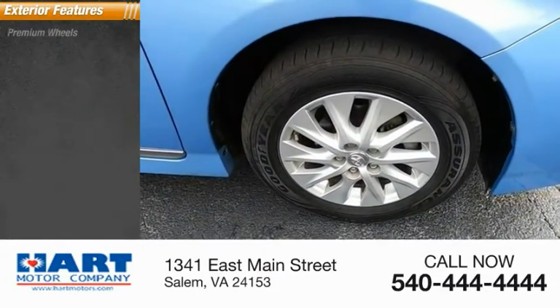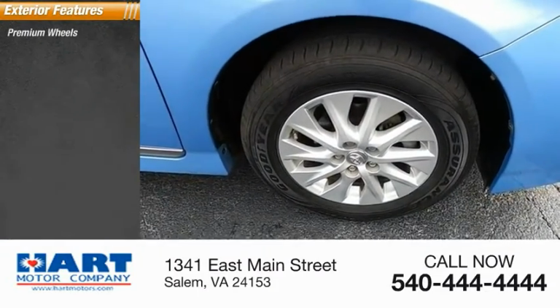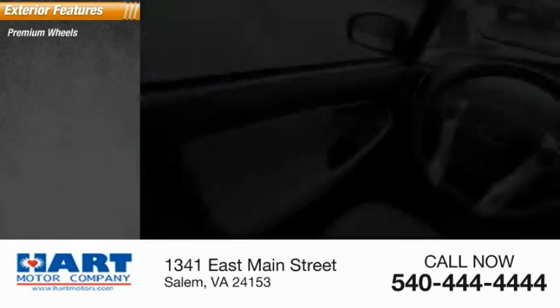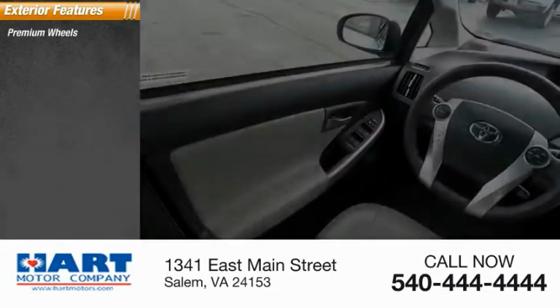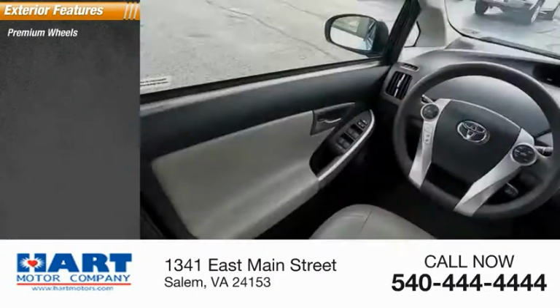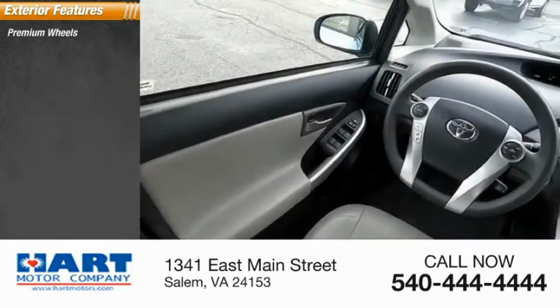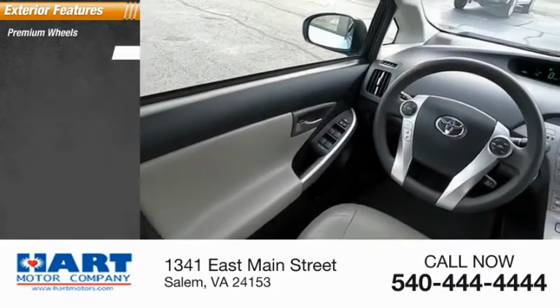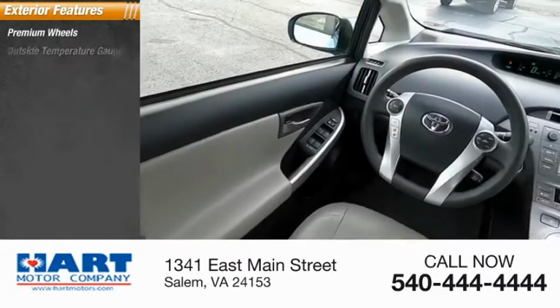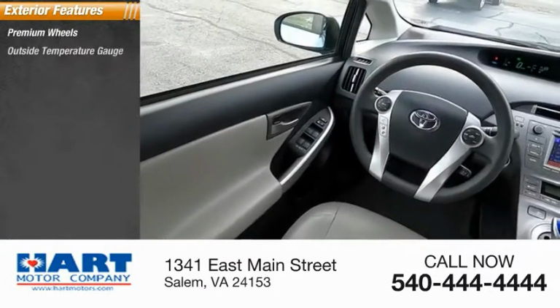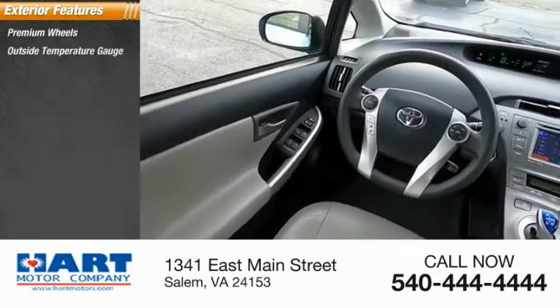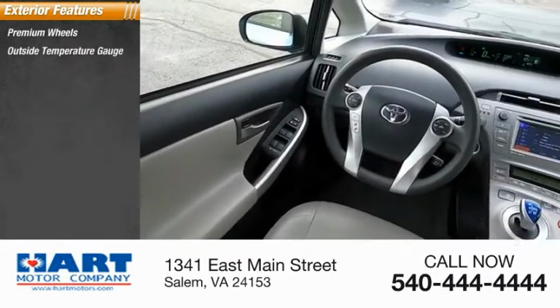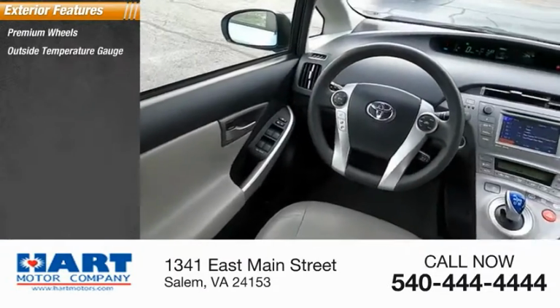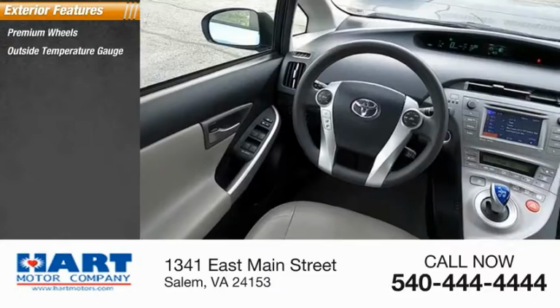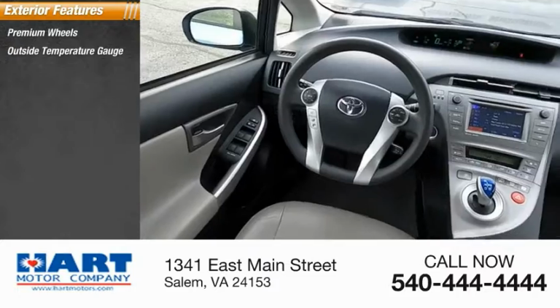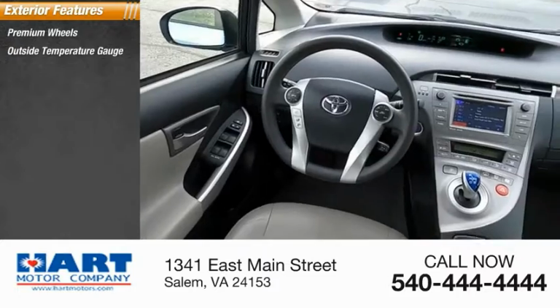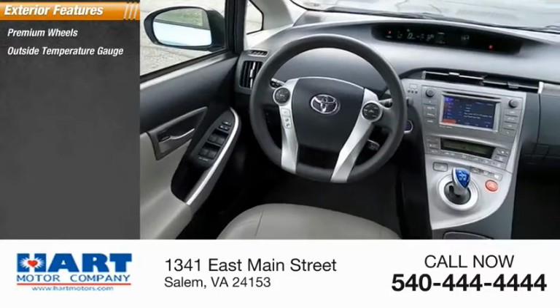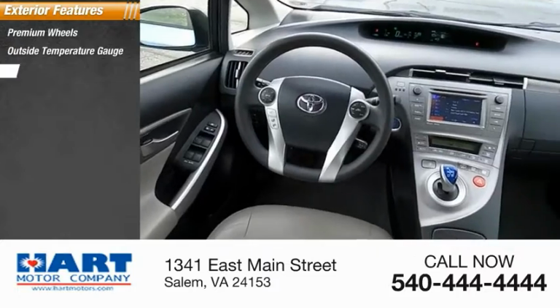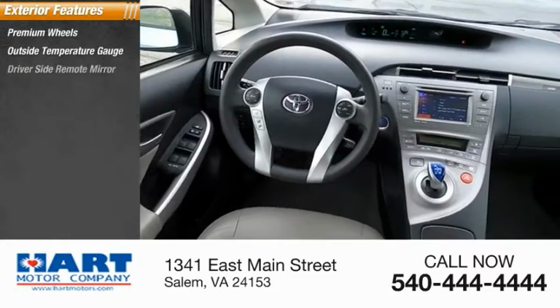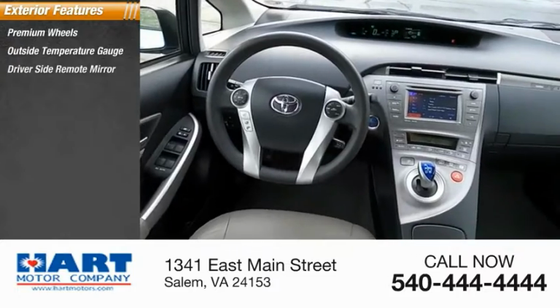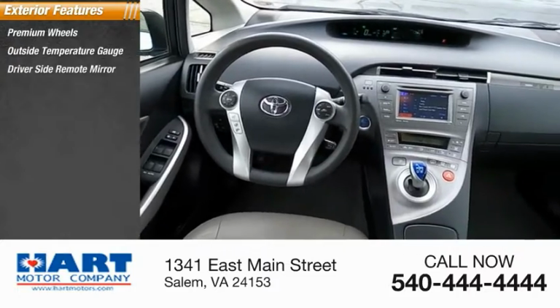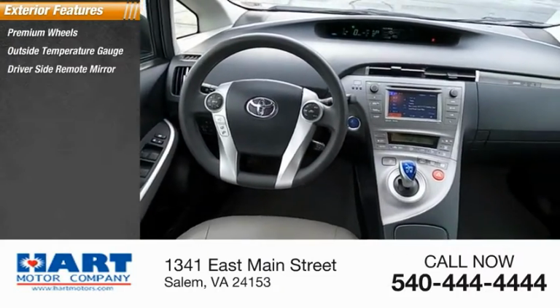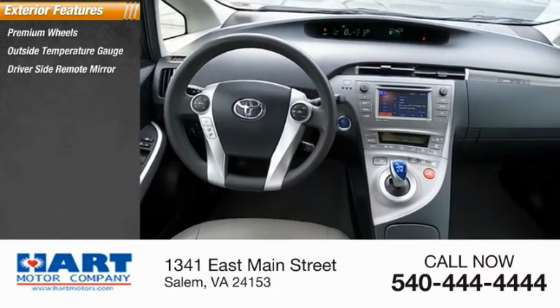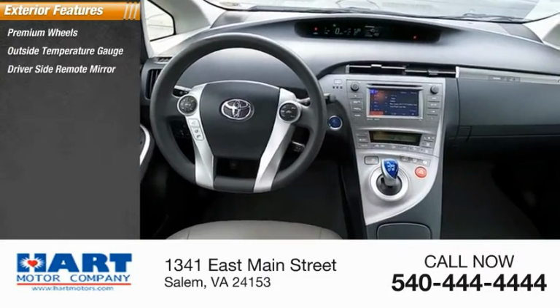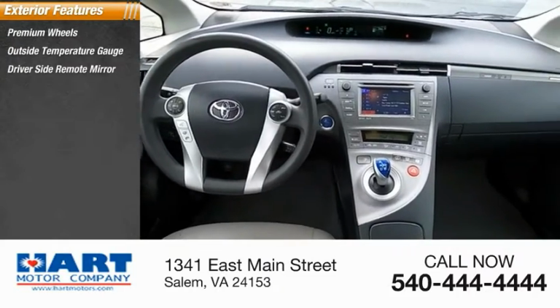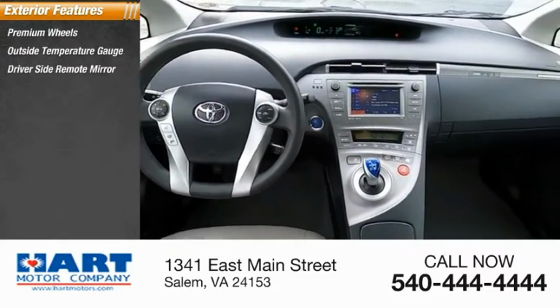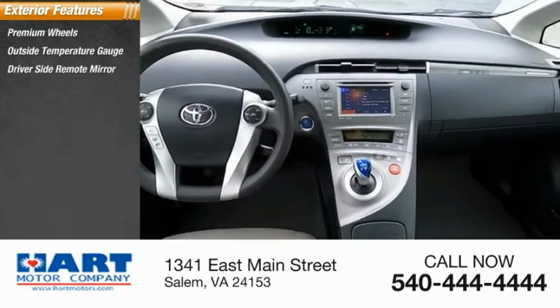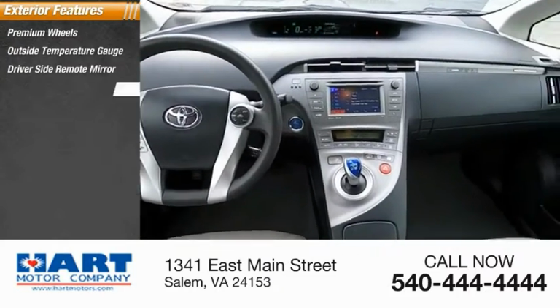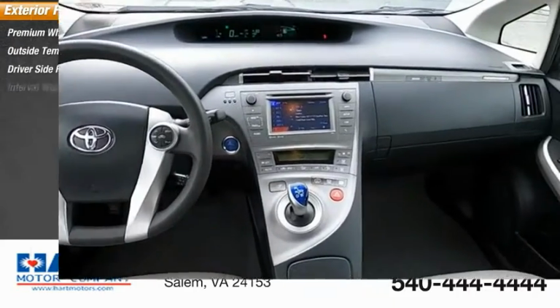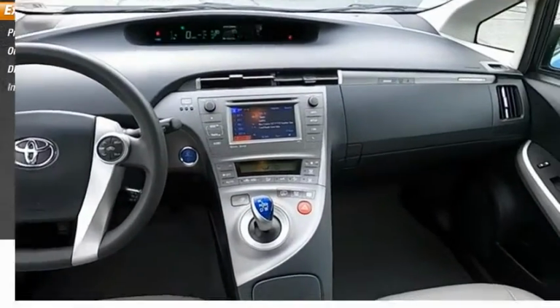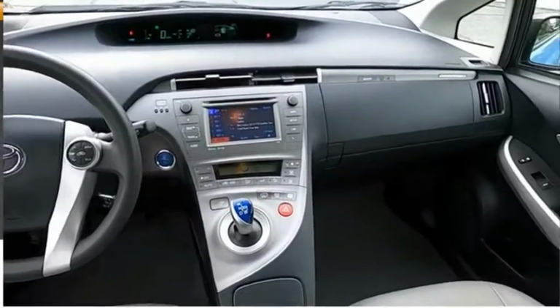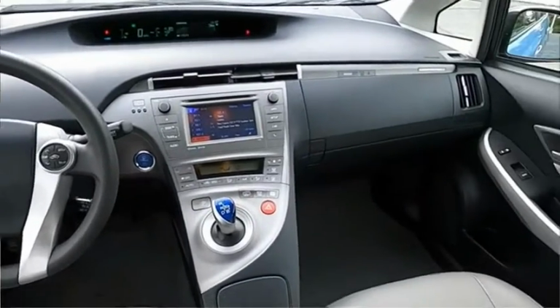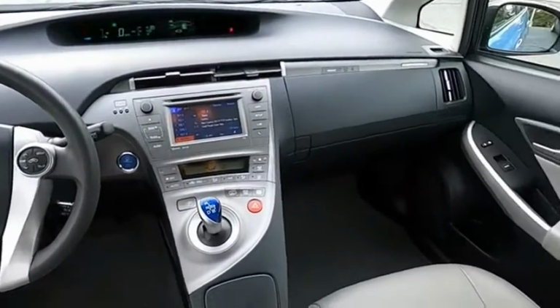Premium wheels, outside temperature gauge, driver side remote mirror, interval wipers.